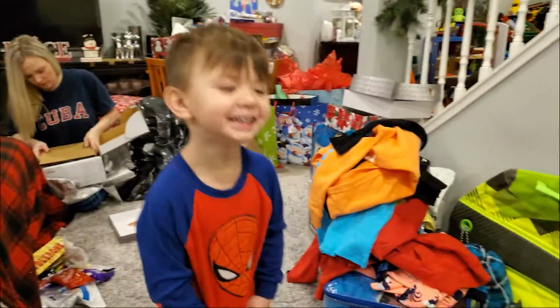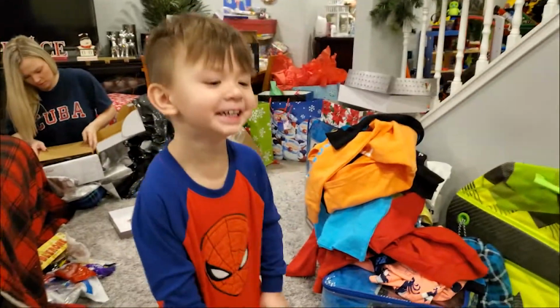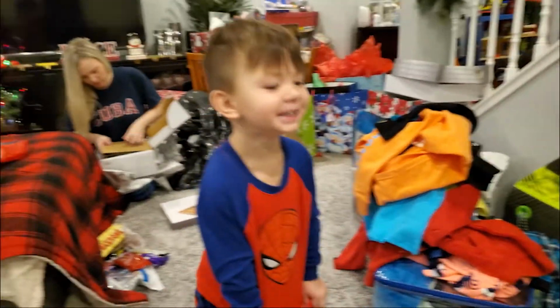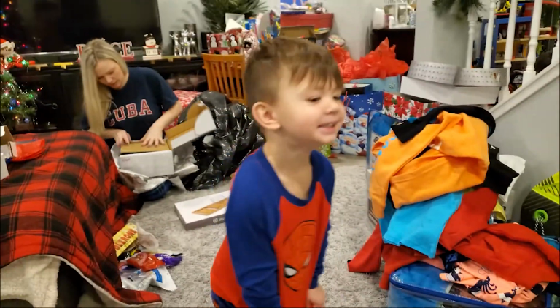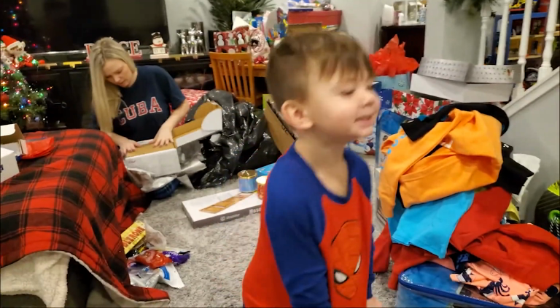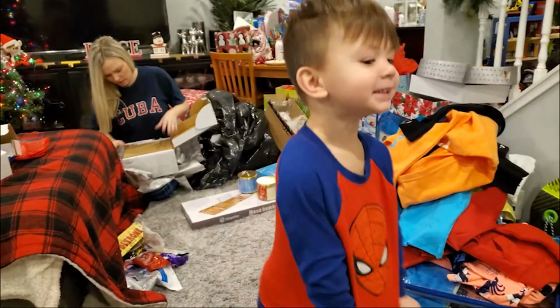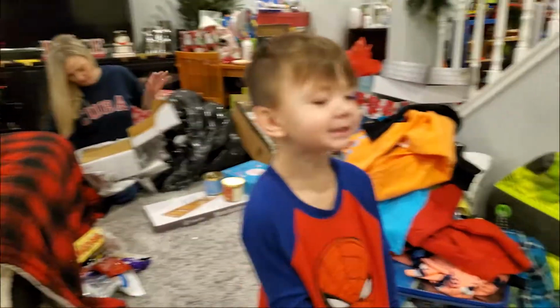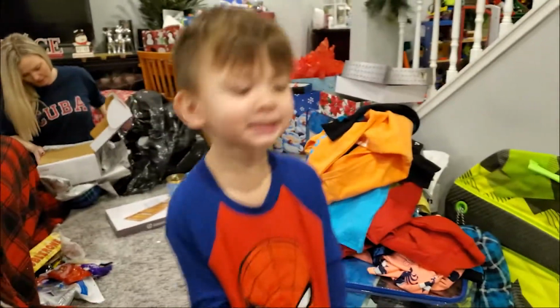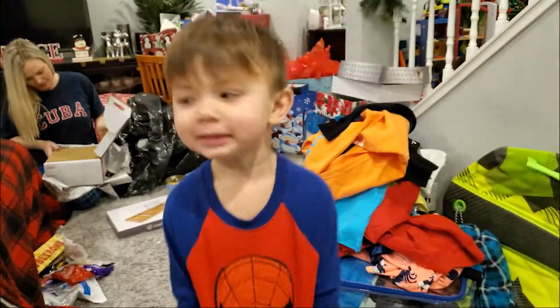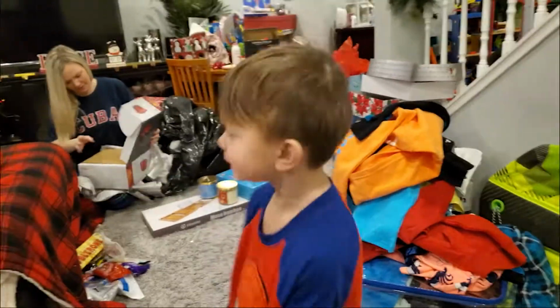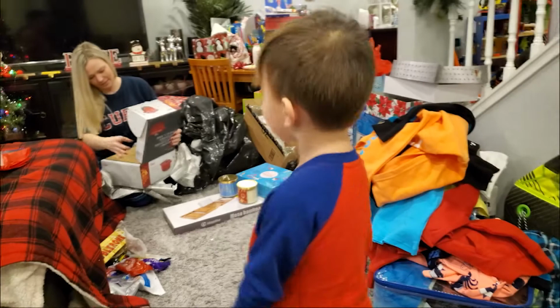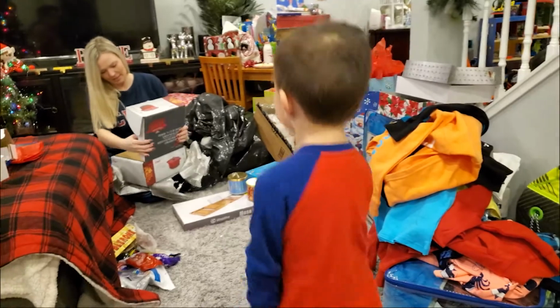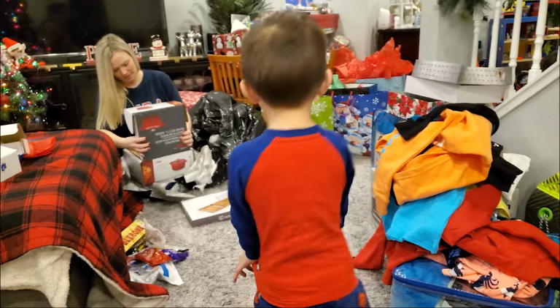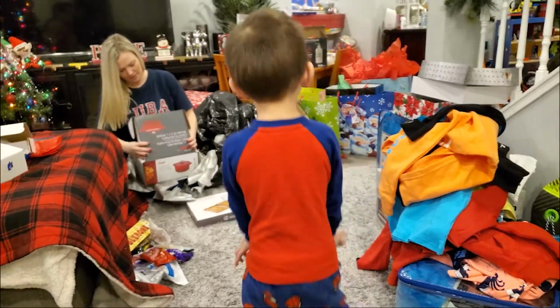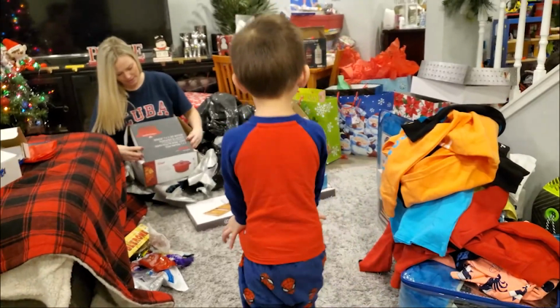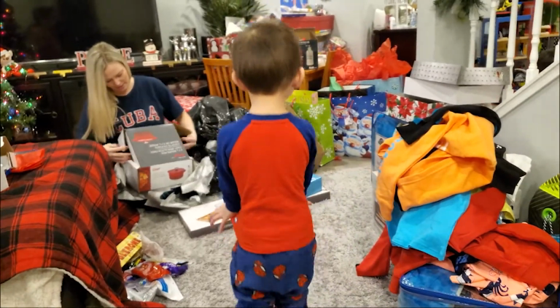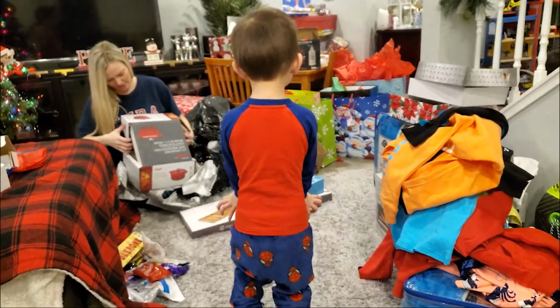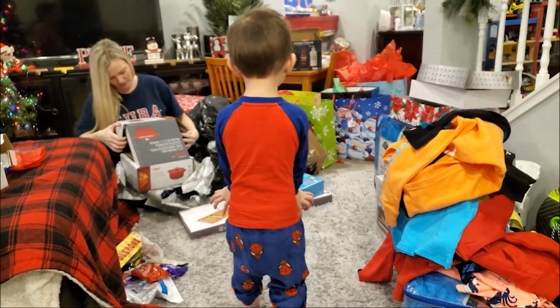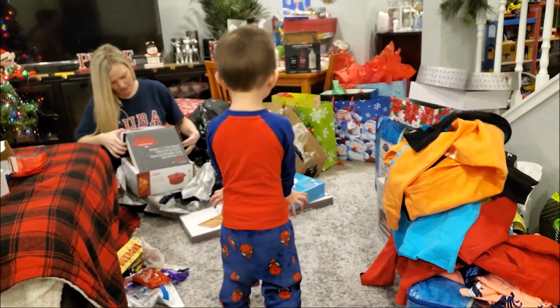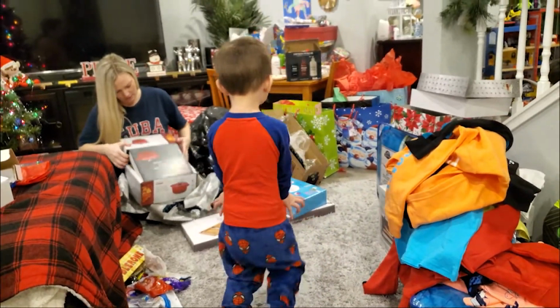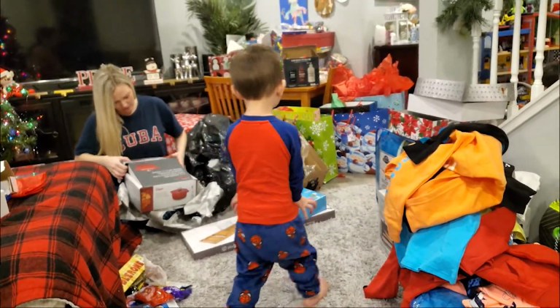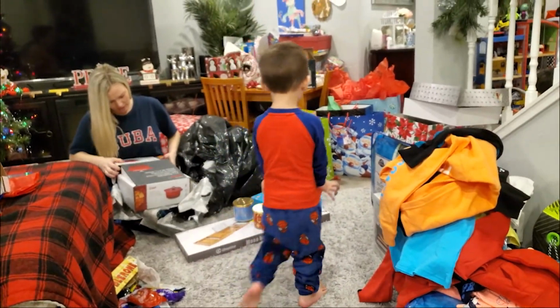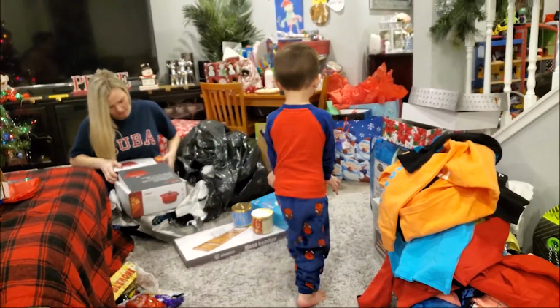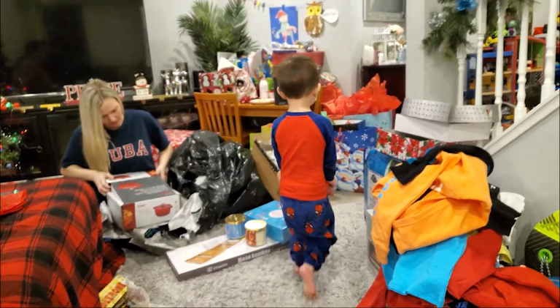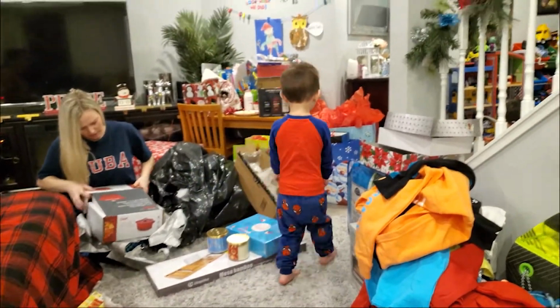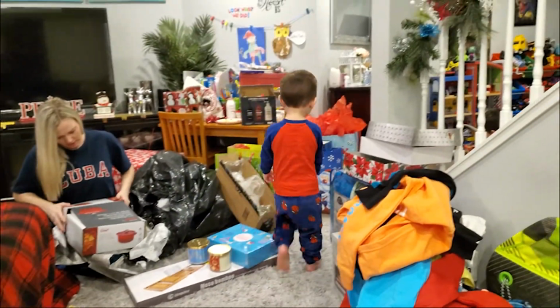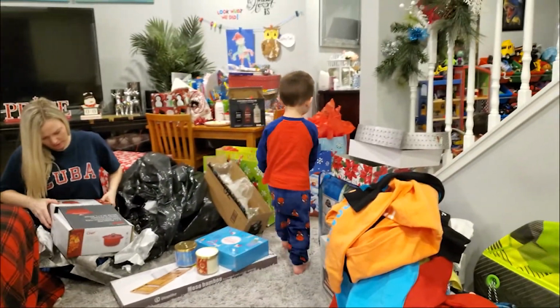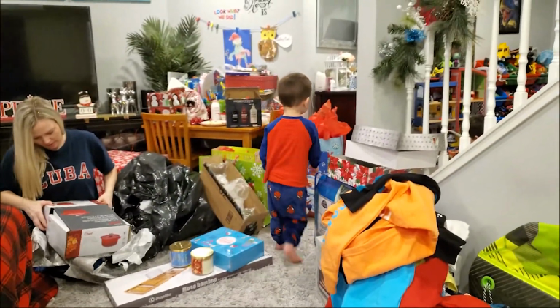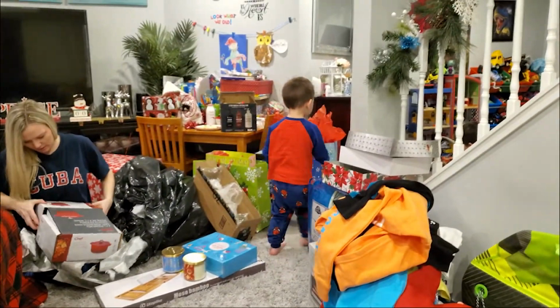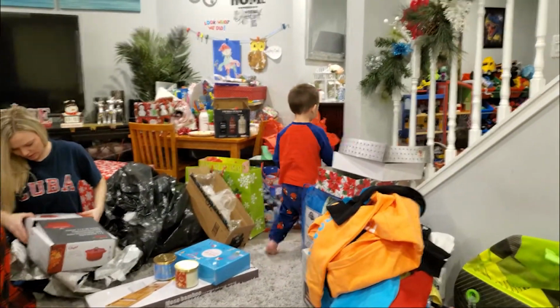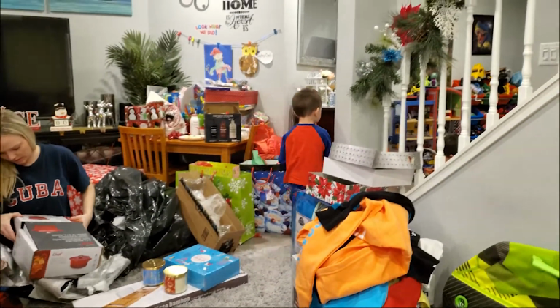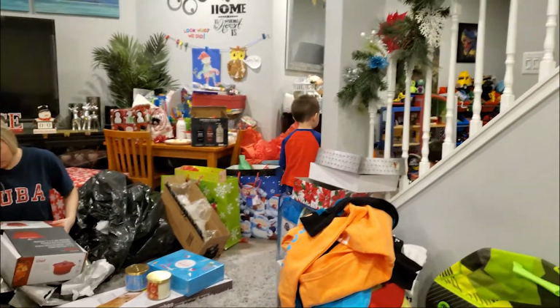Are you excited for your toys? Which toys do you like the most? Hey, hey, where are you going?